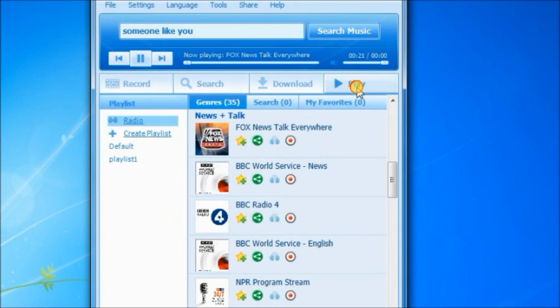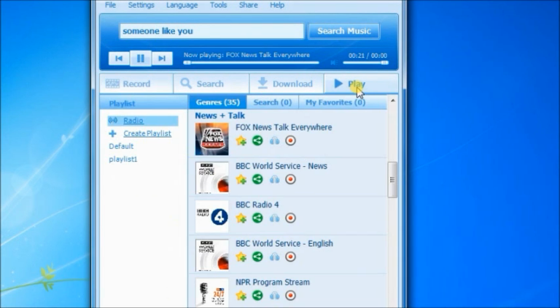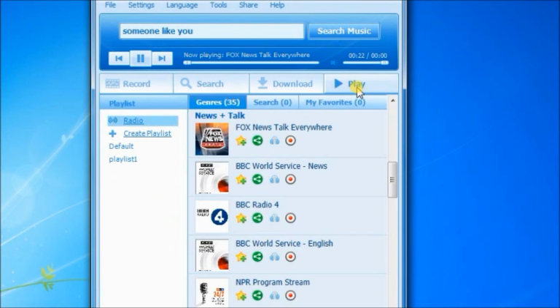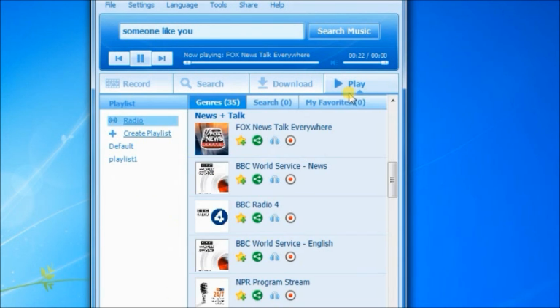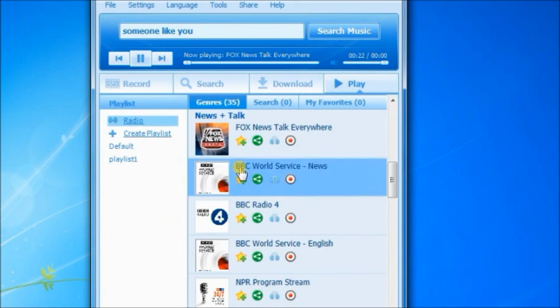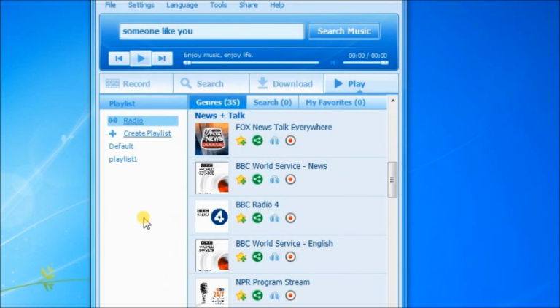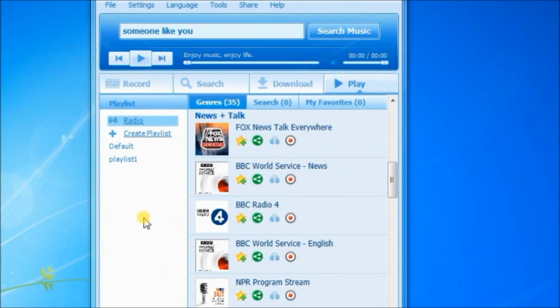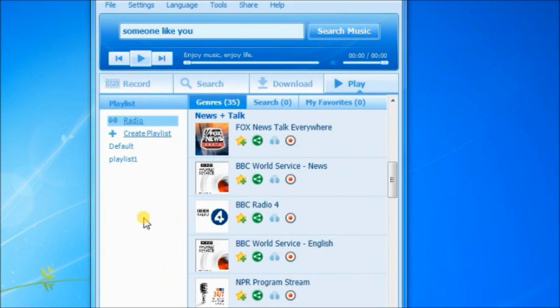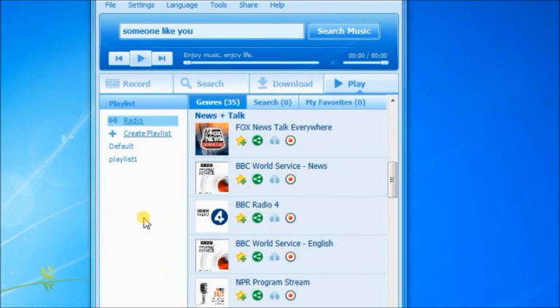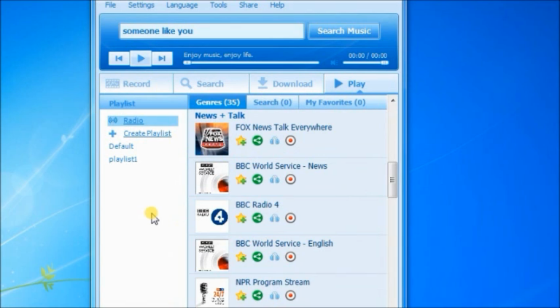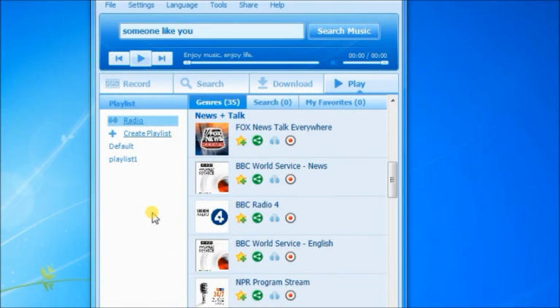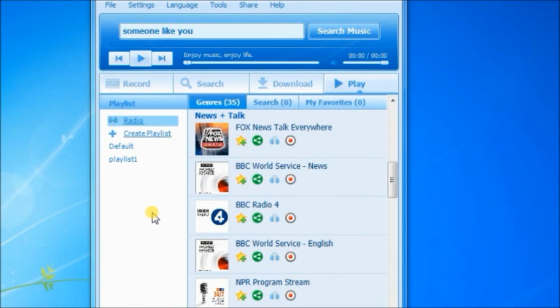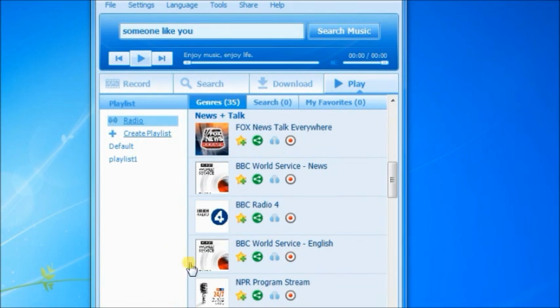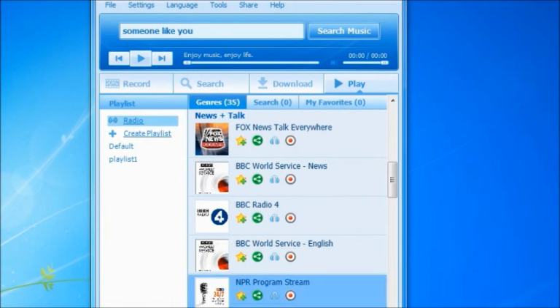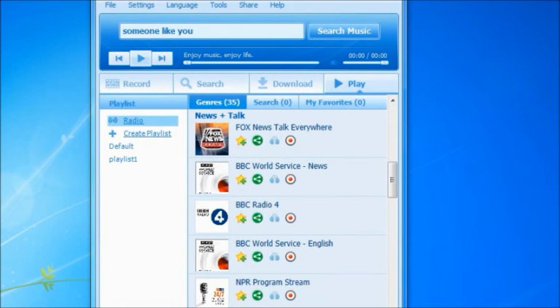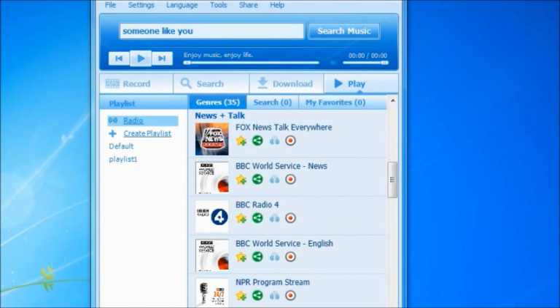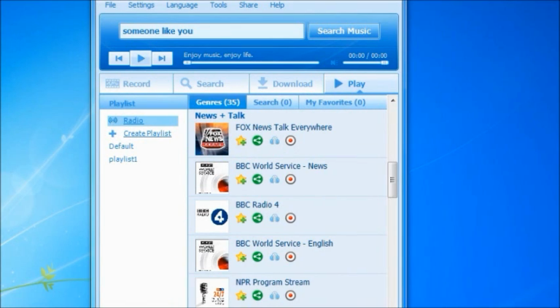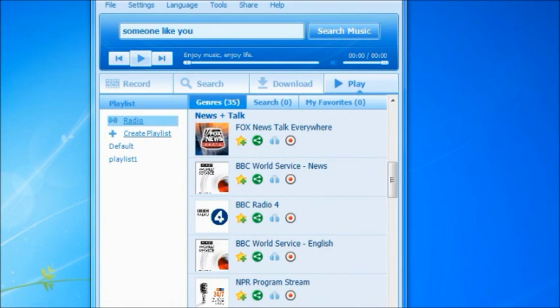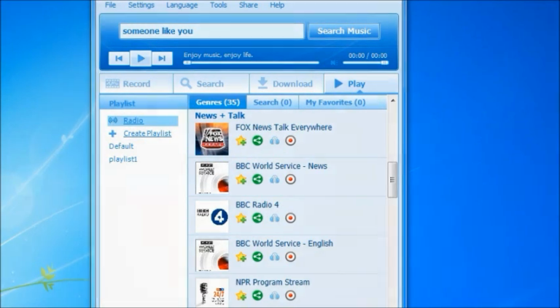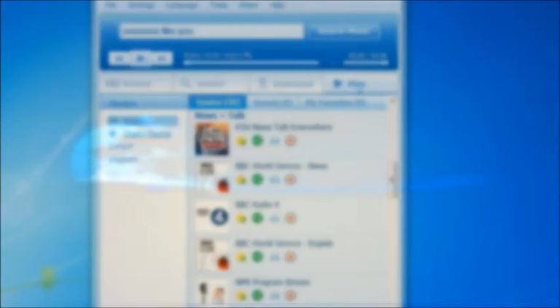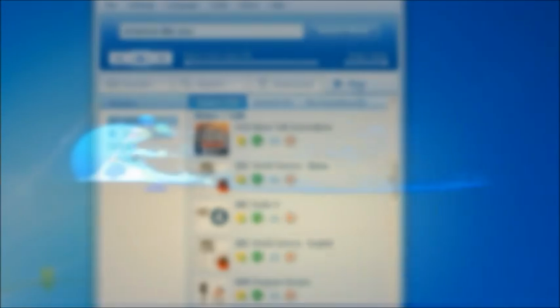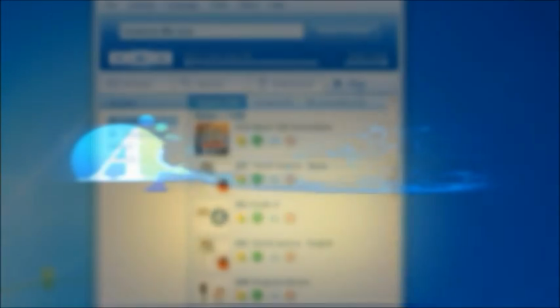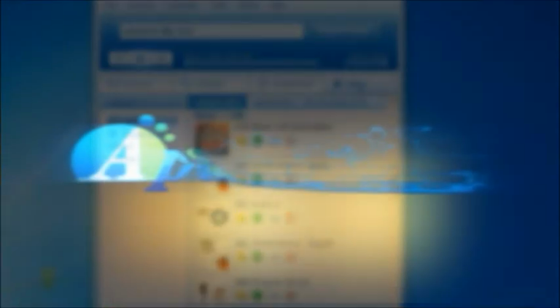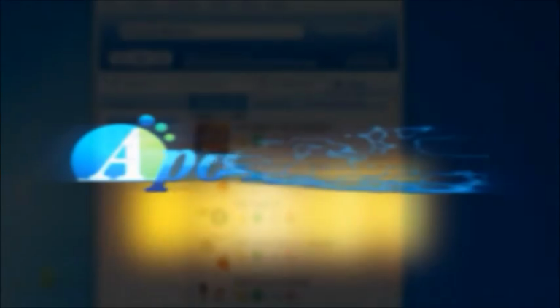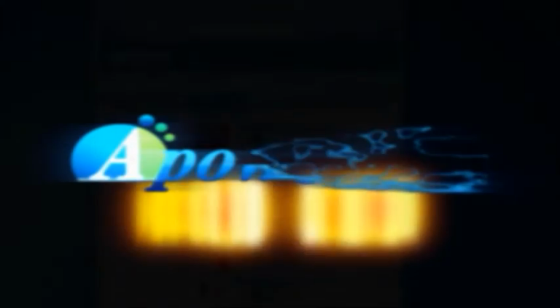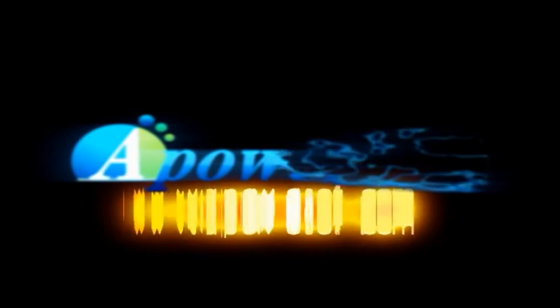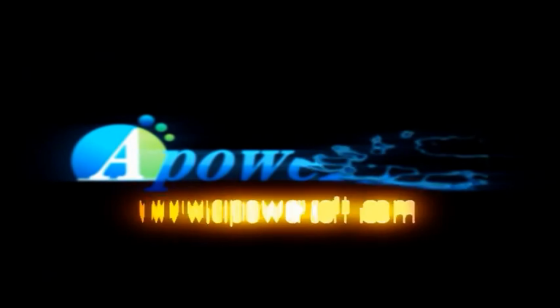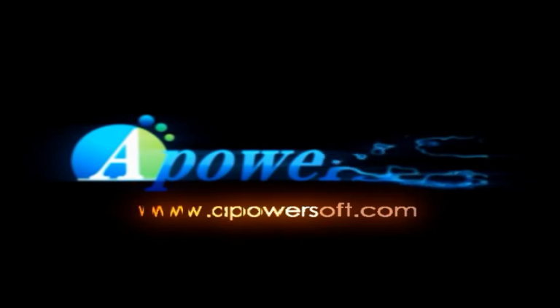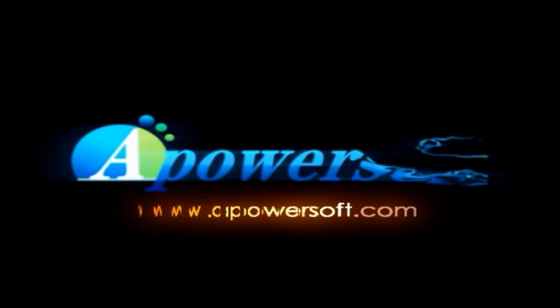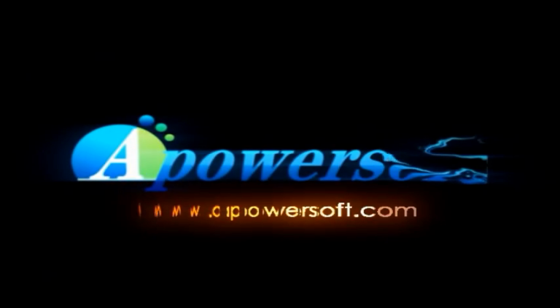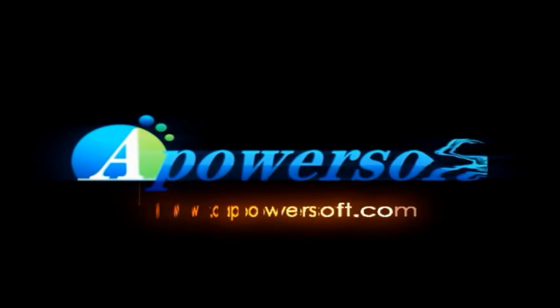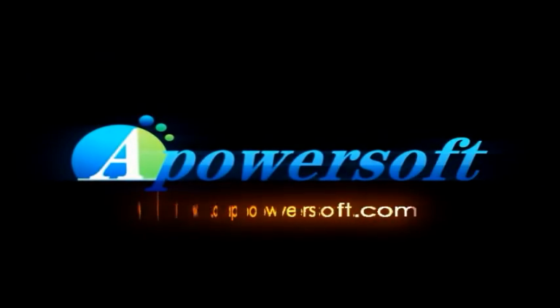Thanks for watching. For more information, please visit www.apowersoft.com.